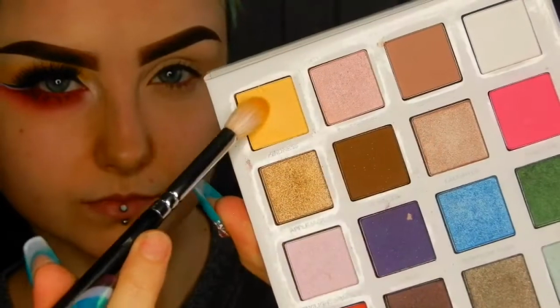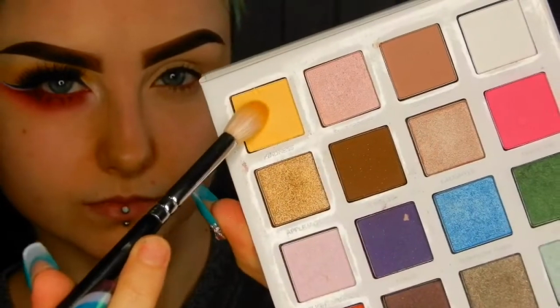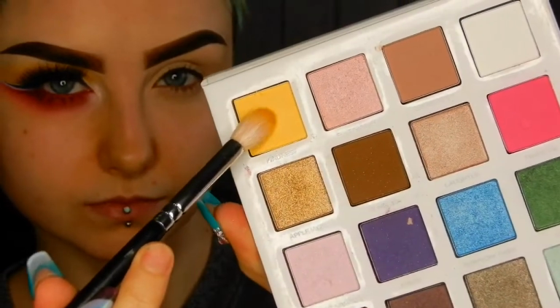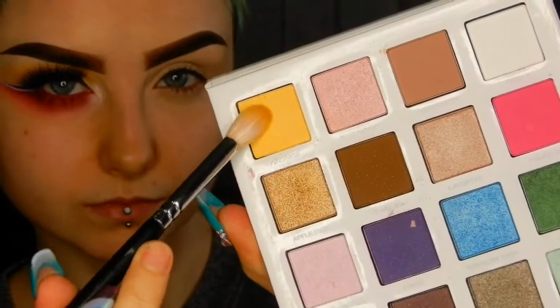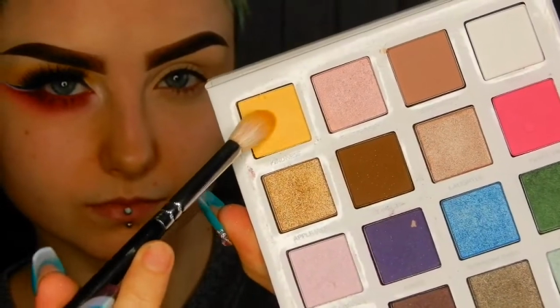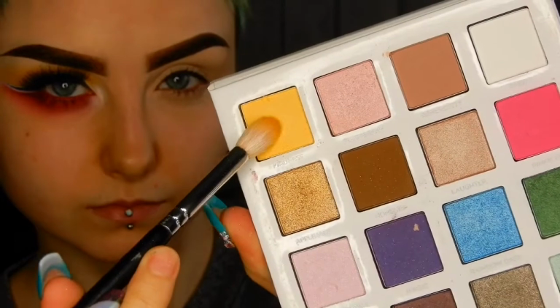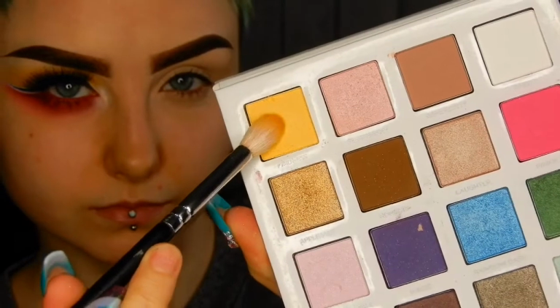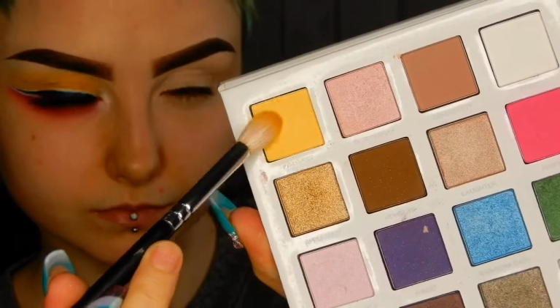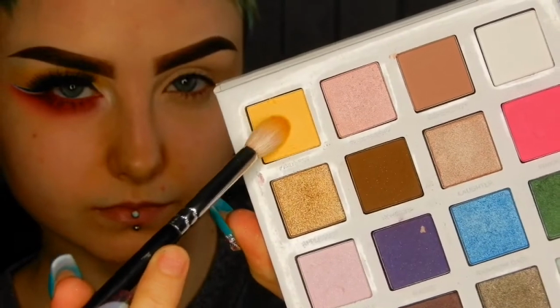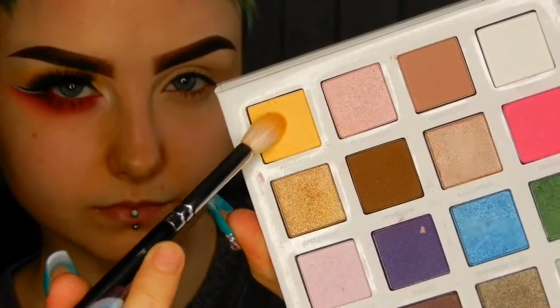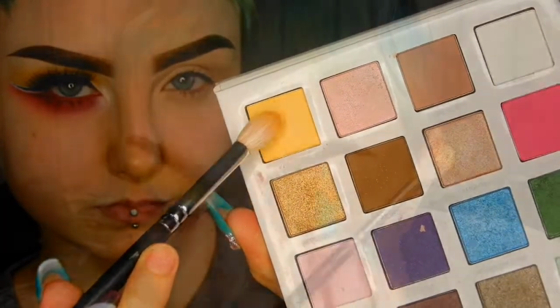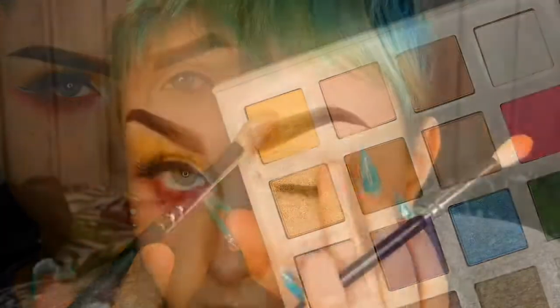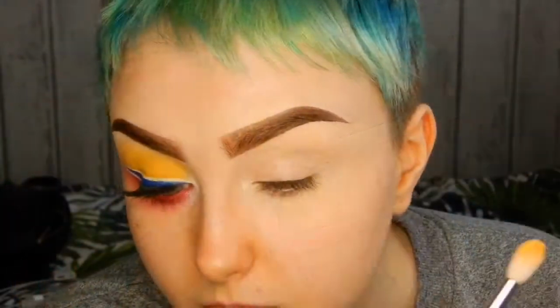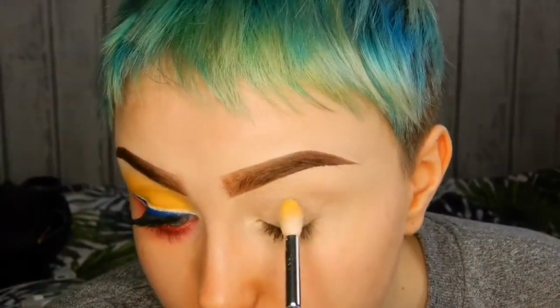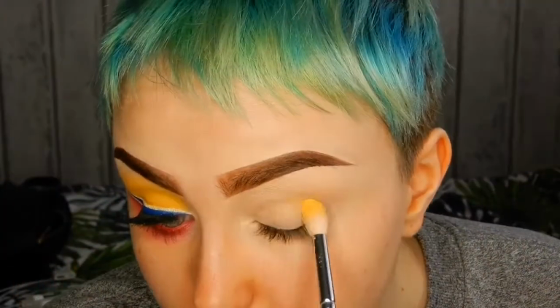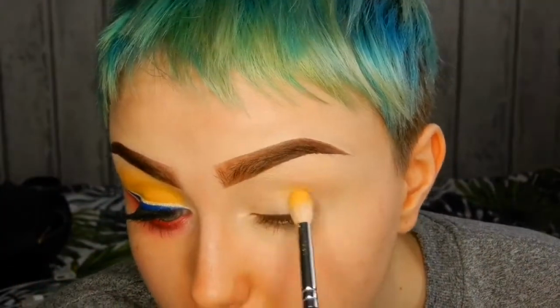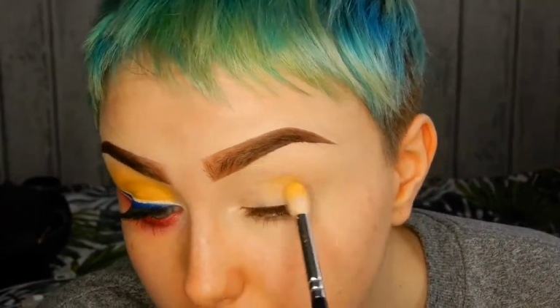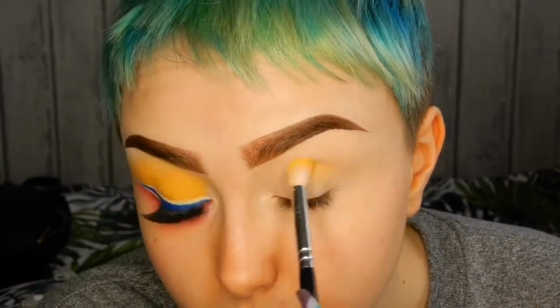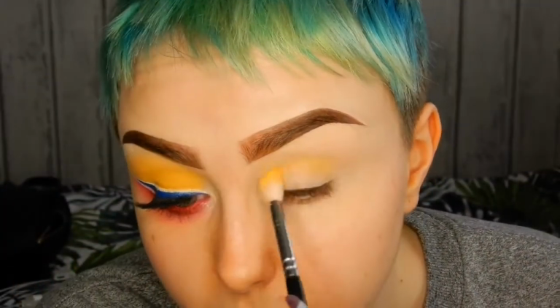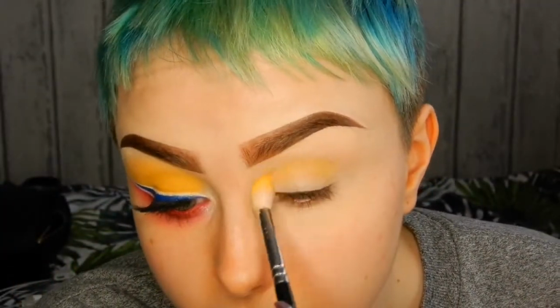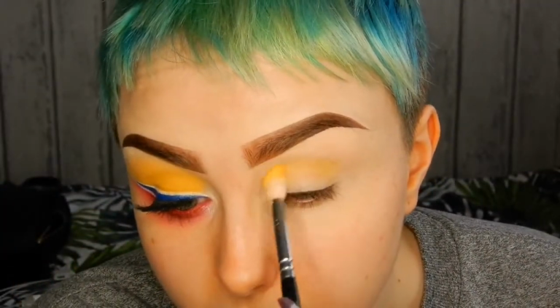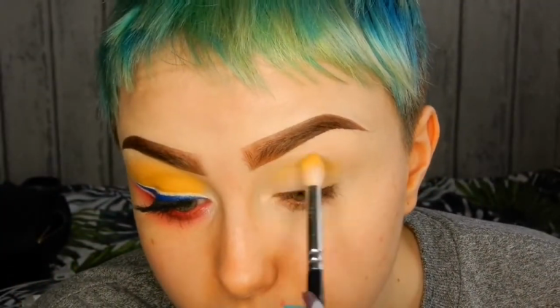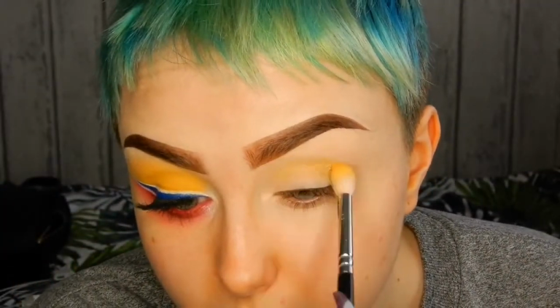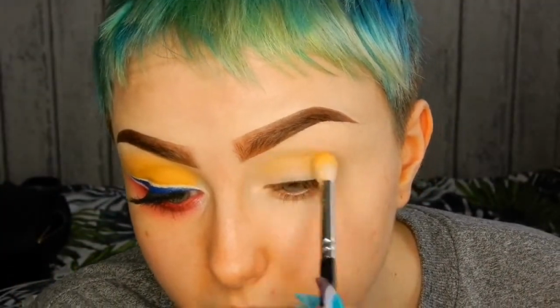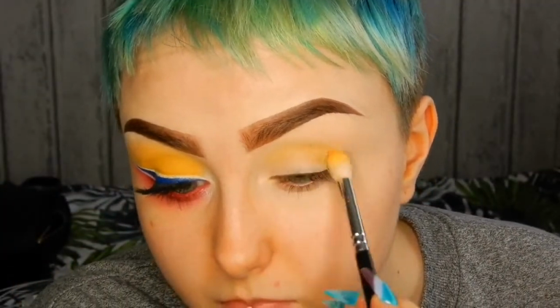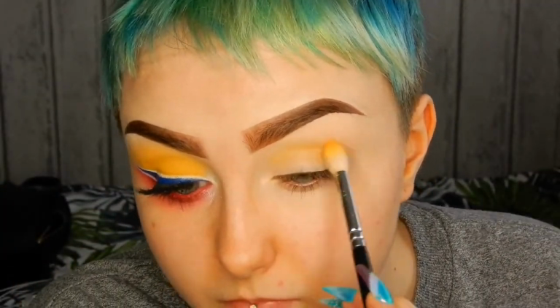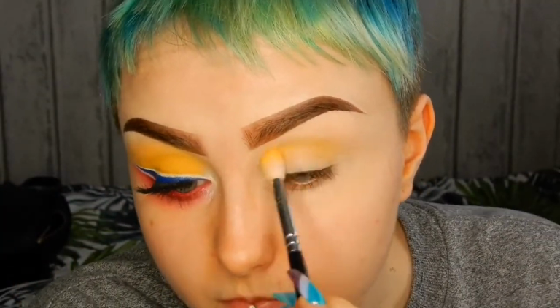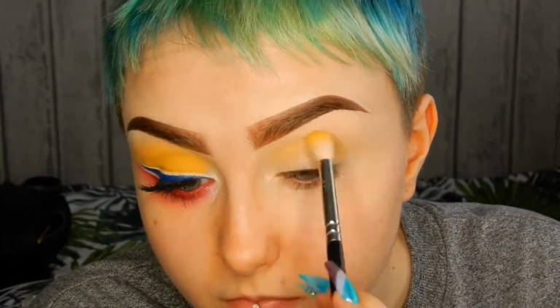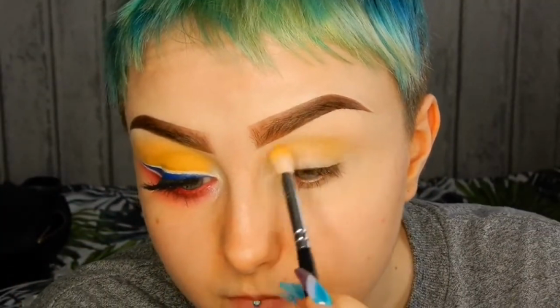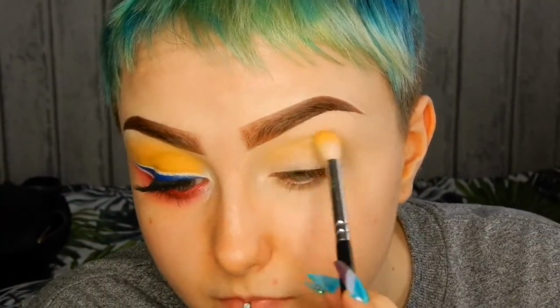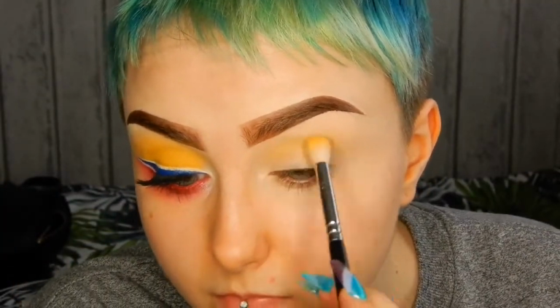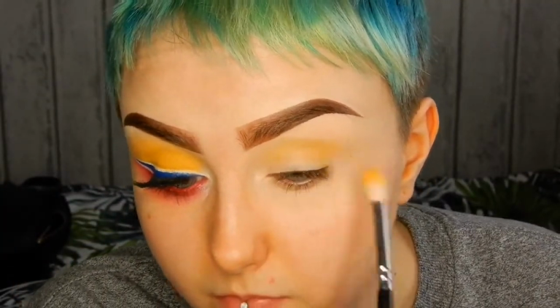In my crease I'm using the colour Kindness from my My Little Pony palette and I'm just dragging that up towards my brow bone.